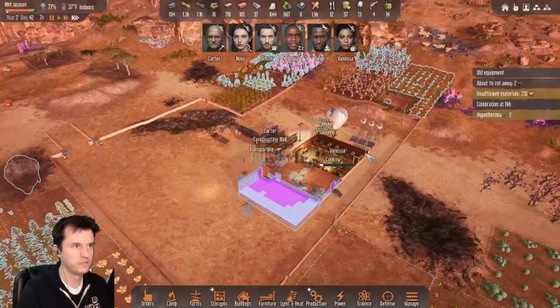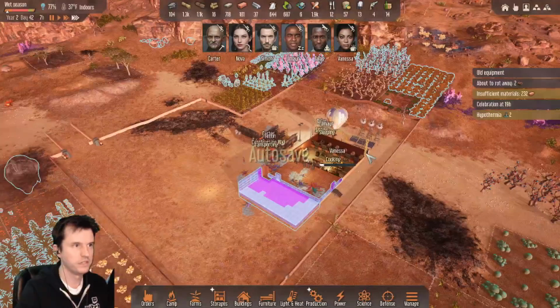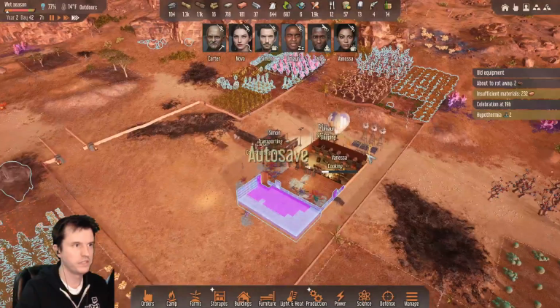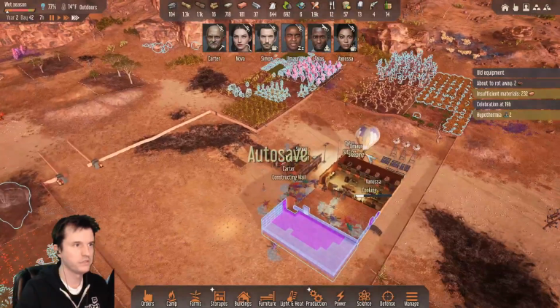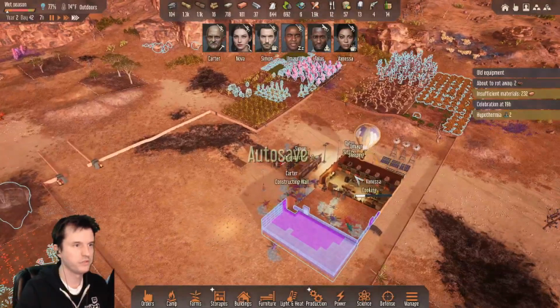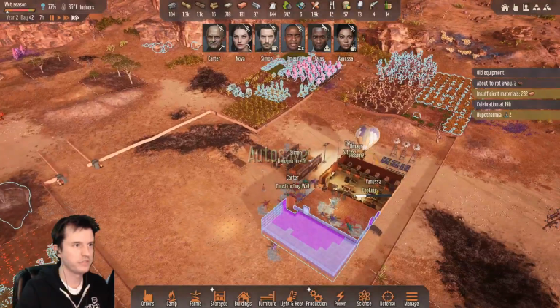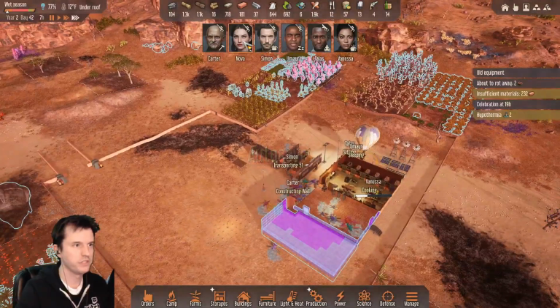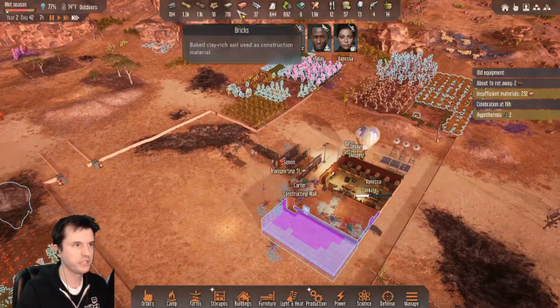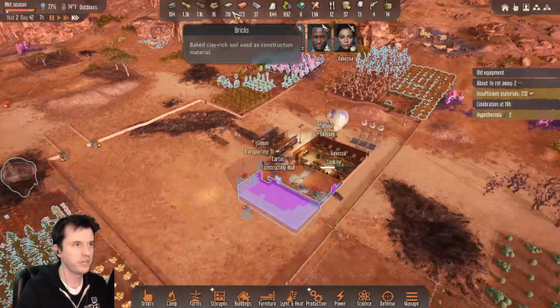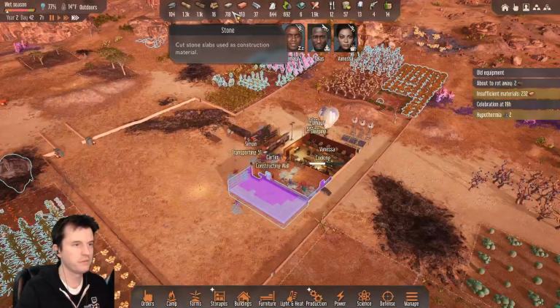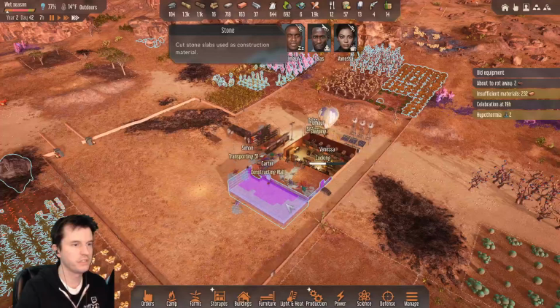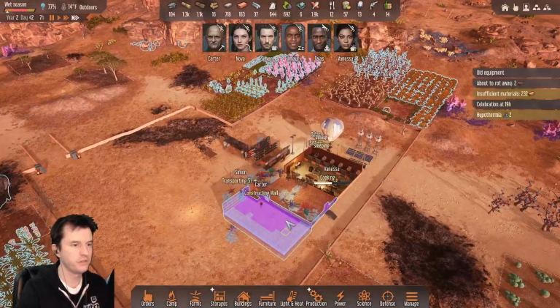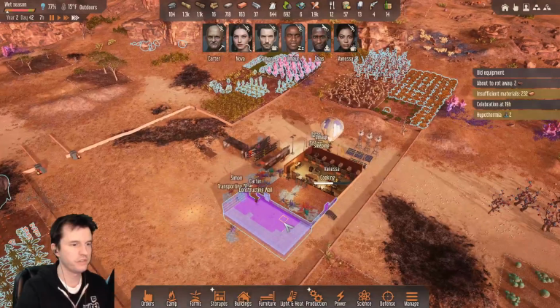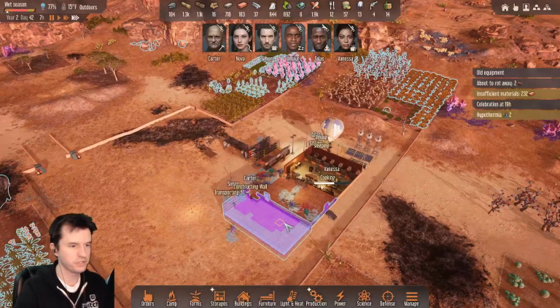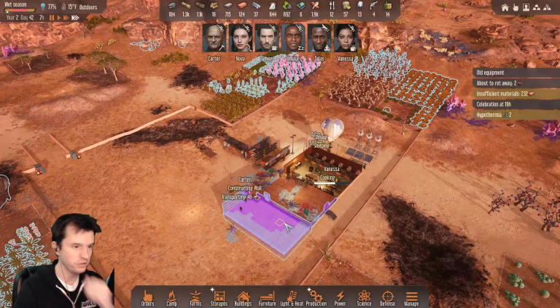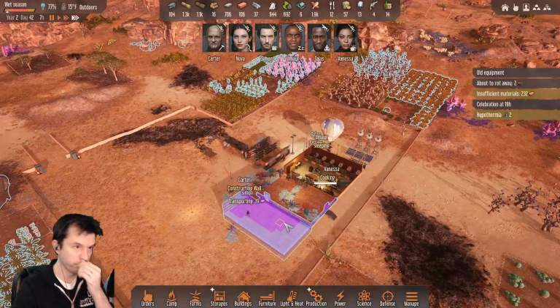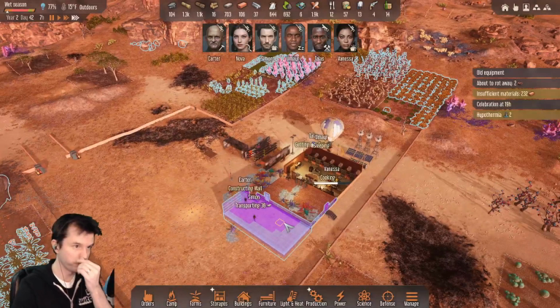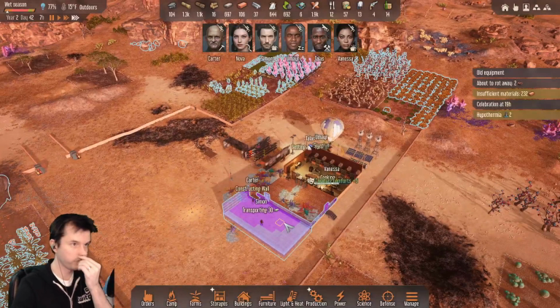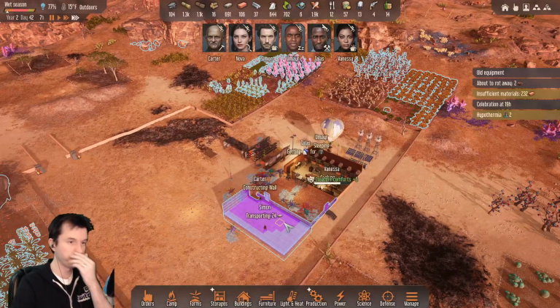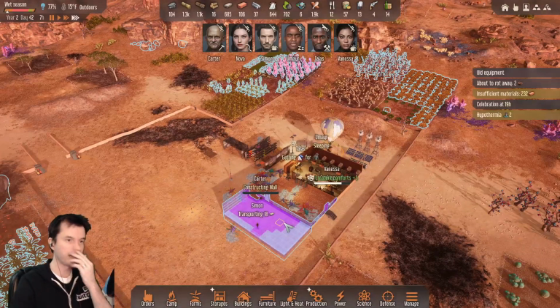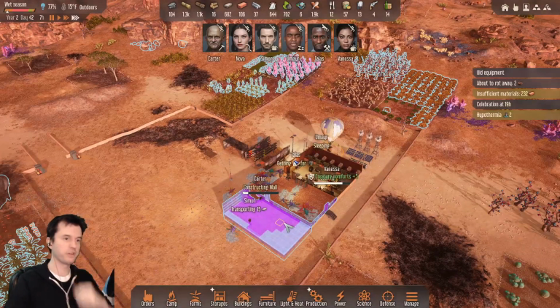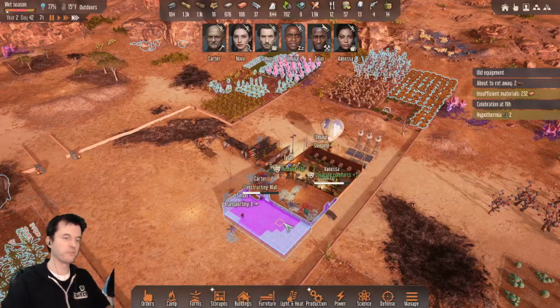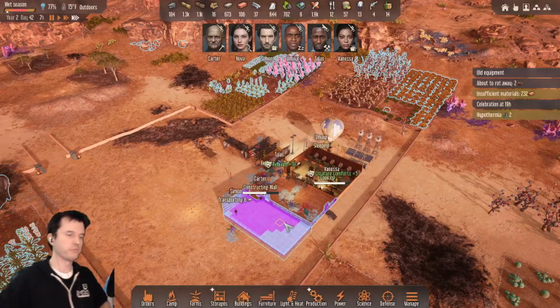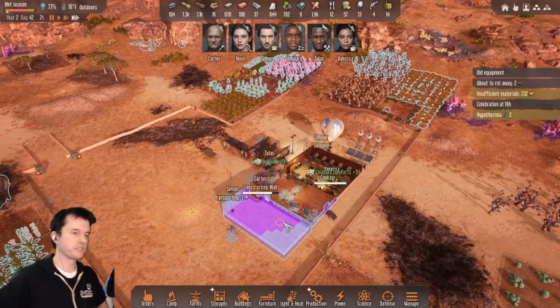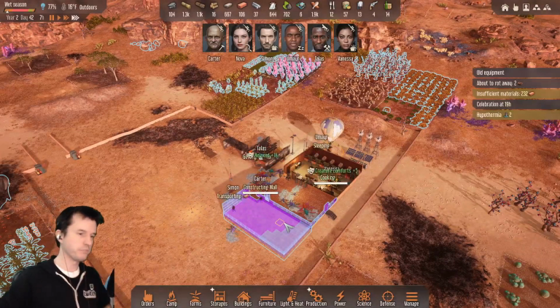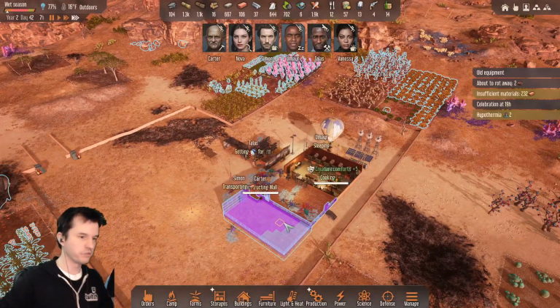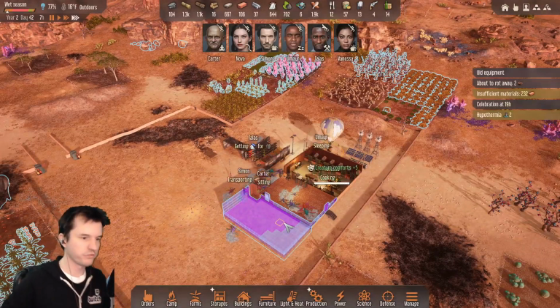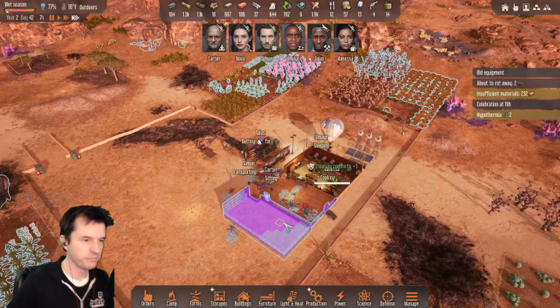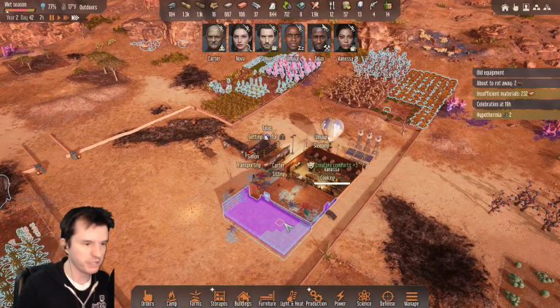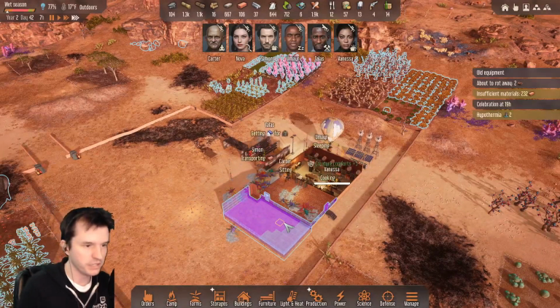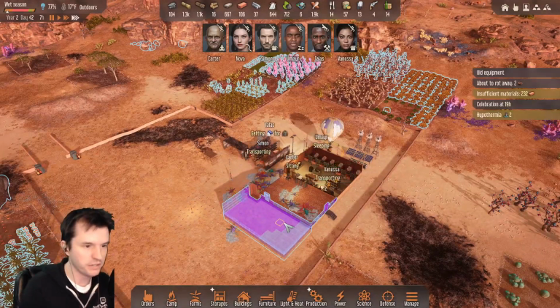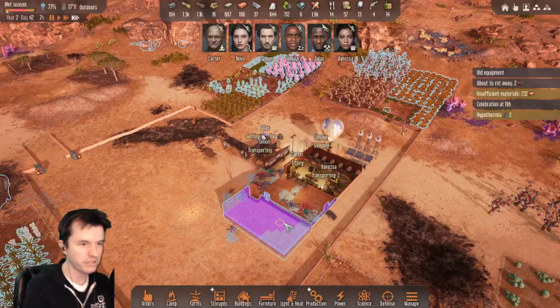I don't know if we have enough... actually I think we do have enough stone. Bricks — we might have to wait on more bricks to get produced from the kilns.